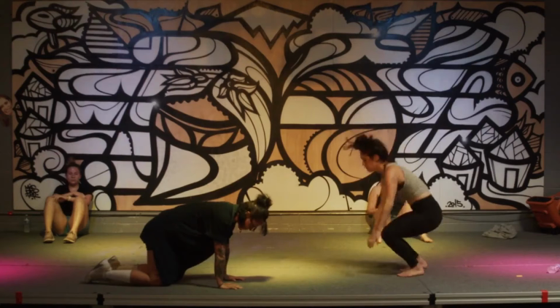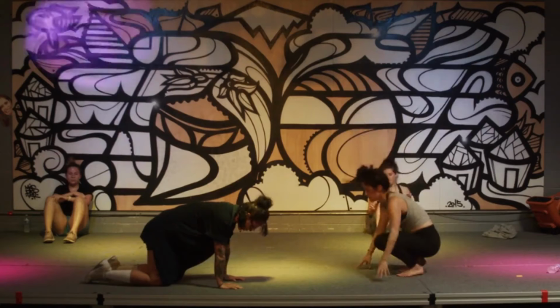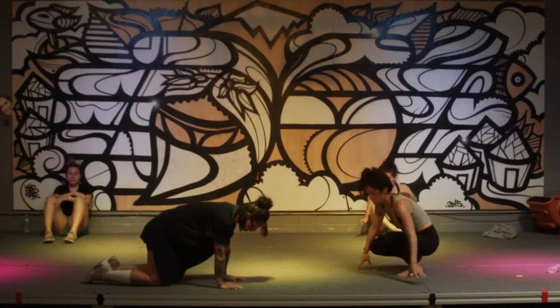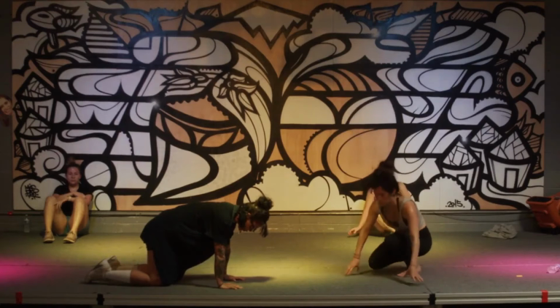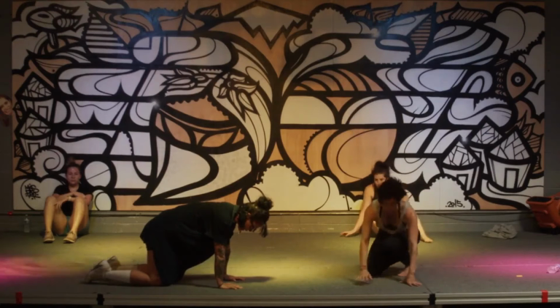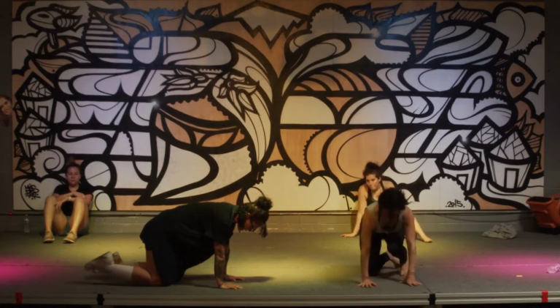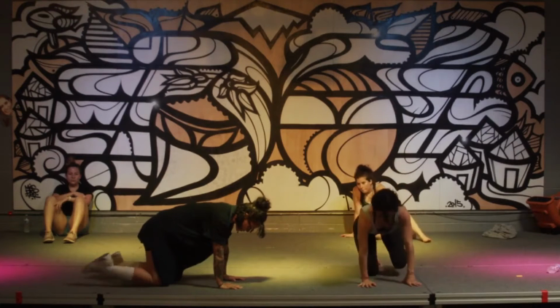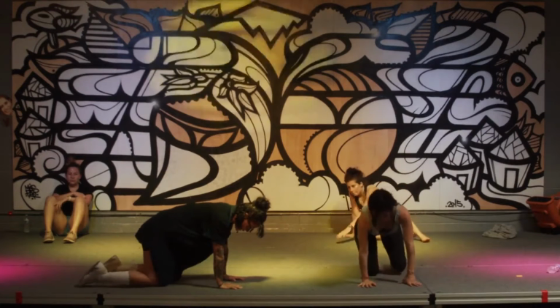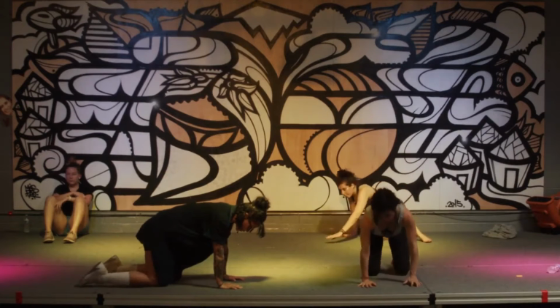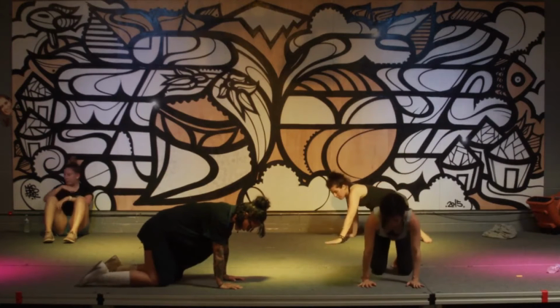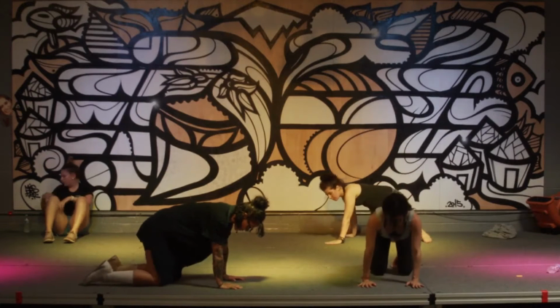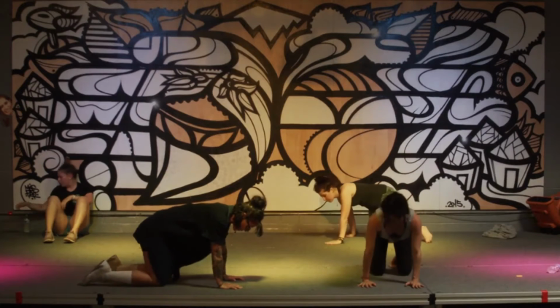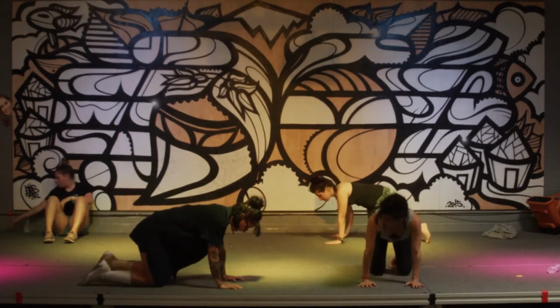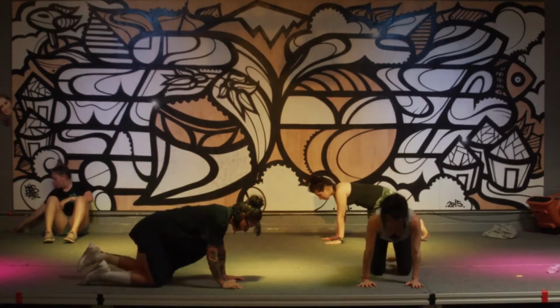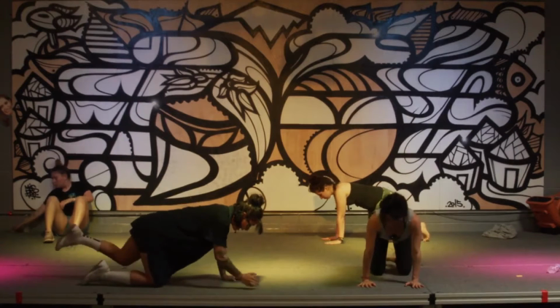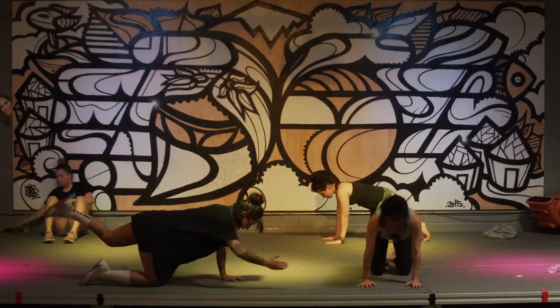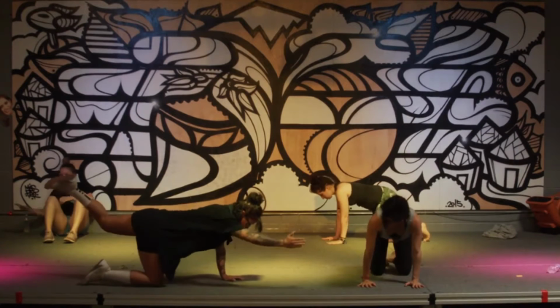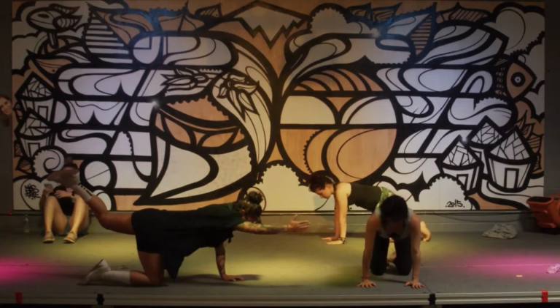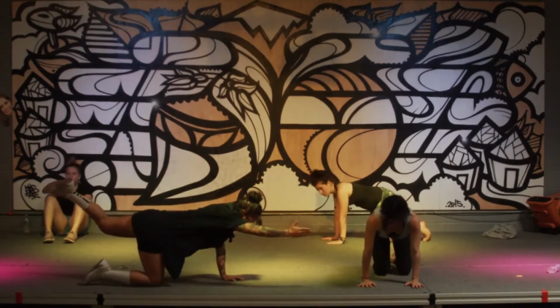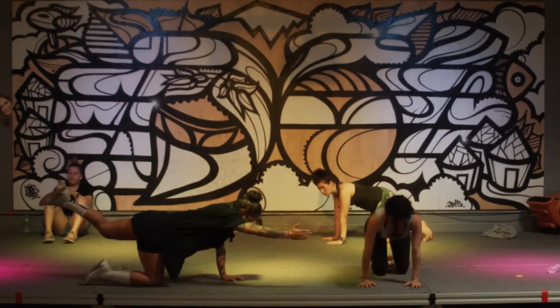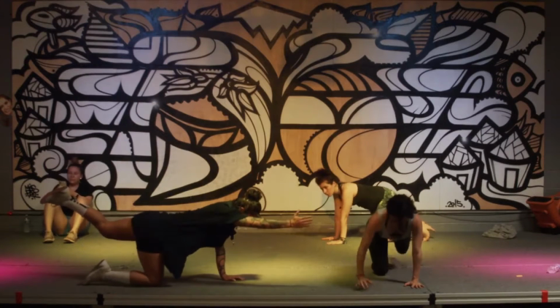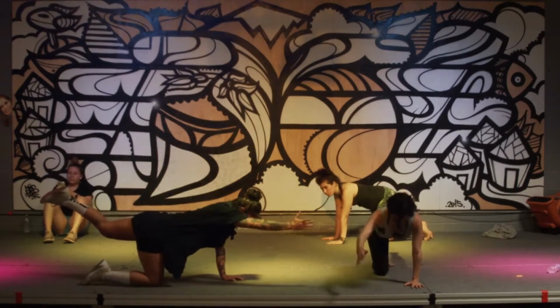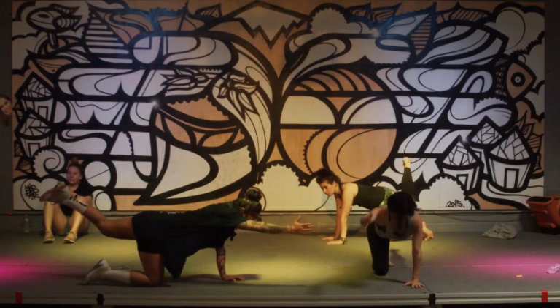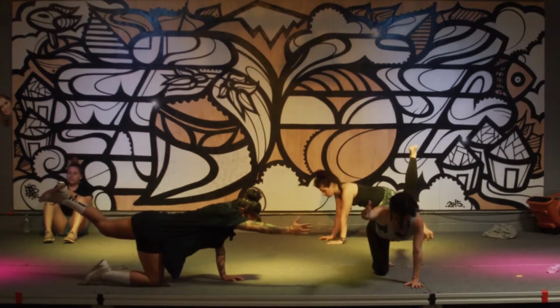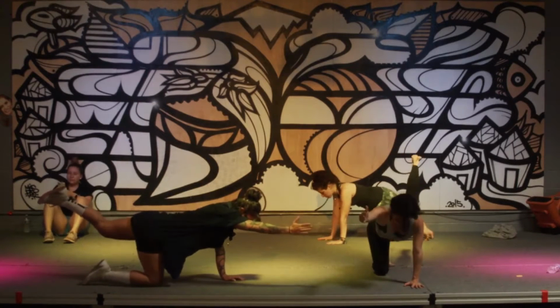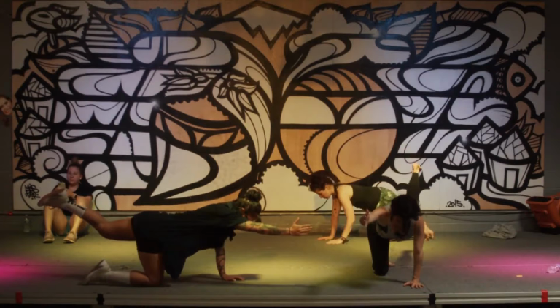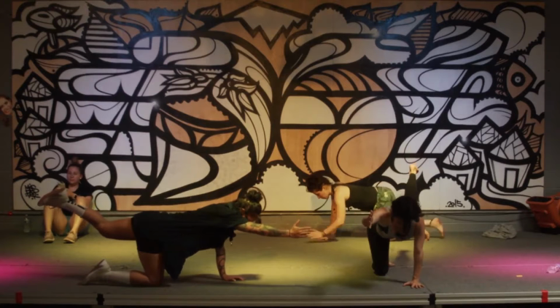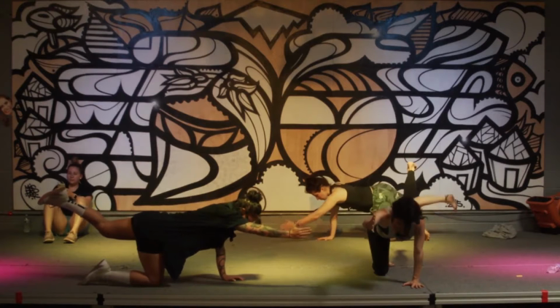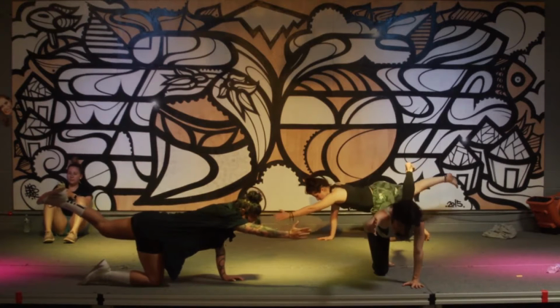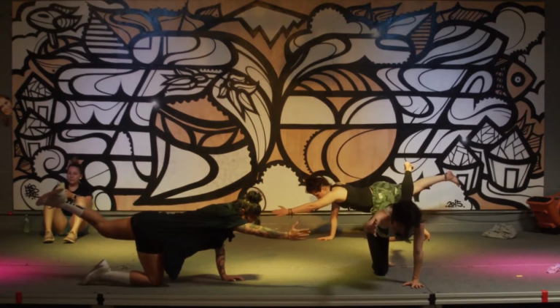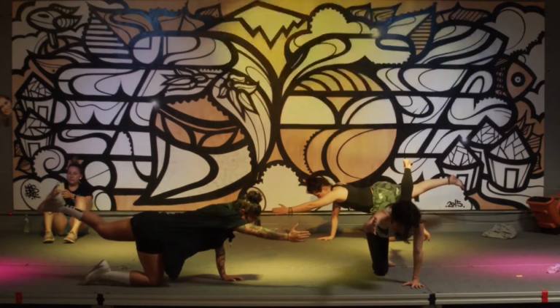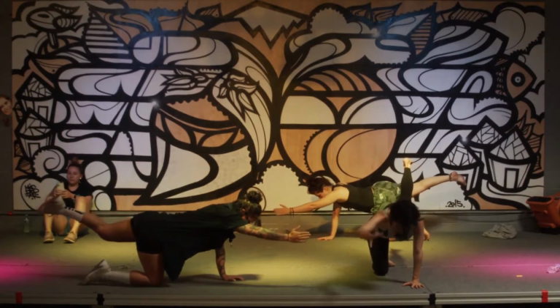Hands below your shoulder blades, your knees are right below your hips. Now reach, put hand and foot.